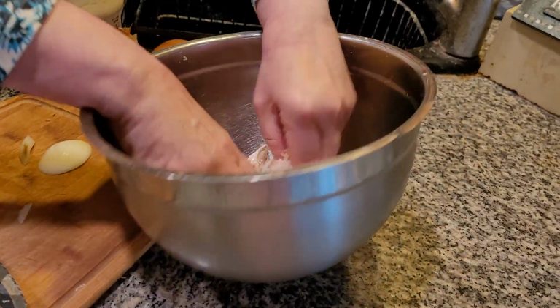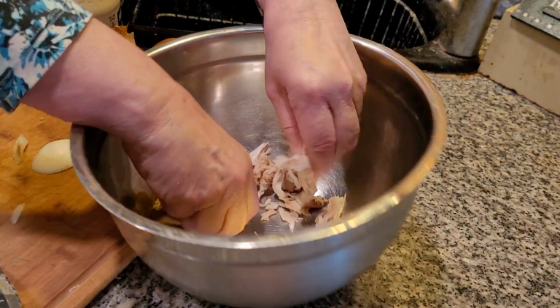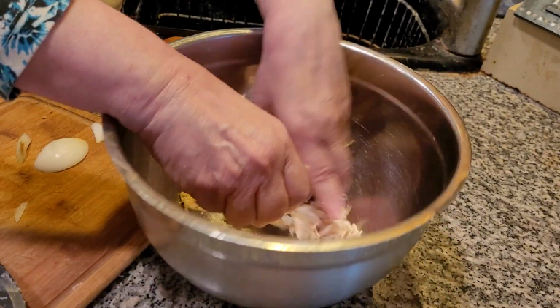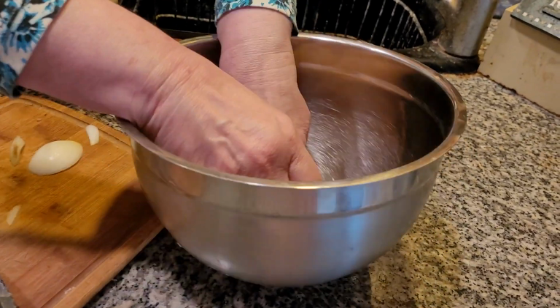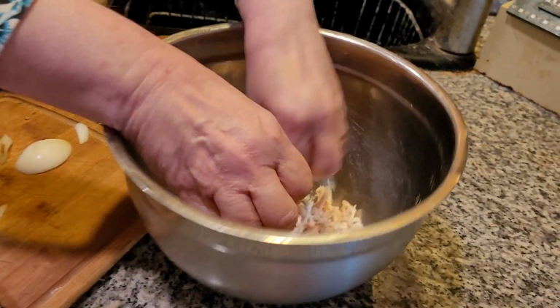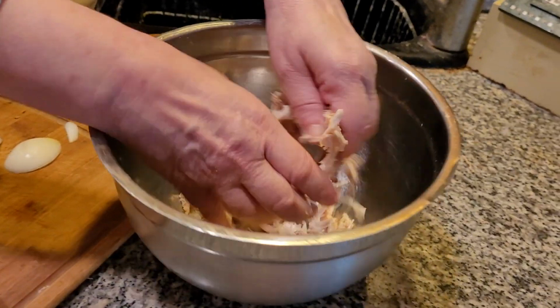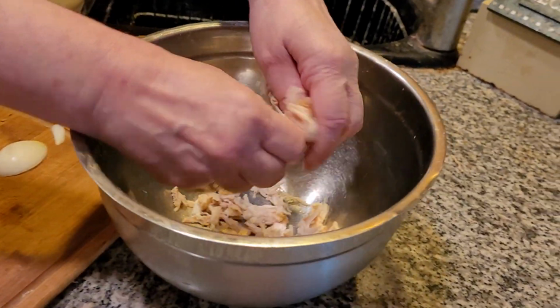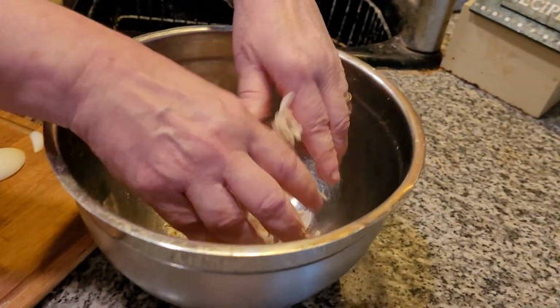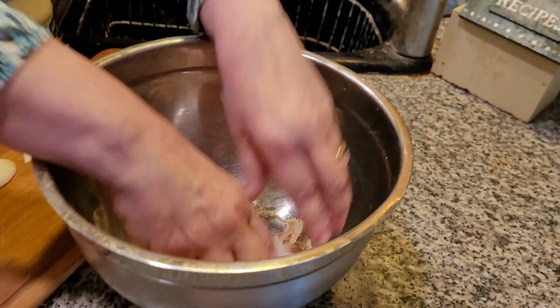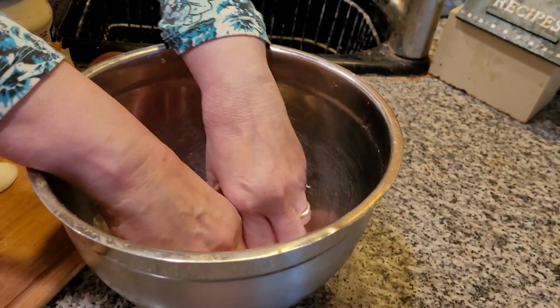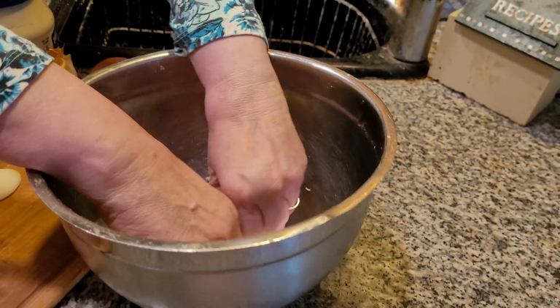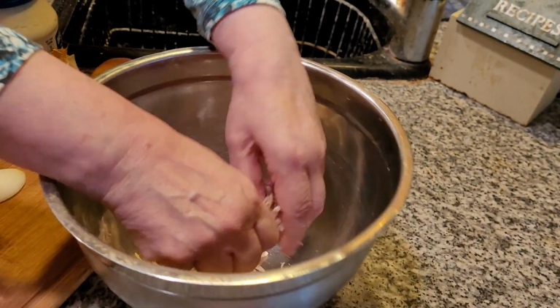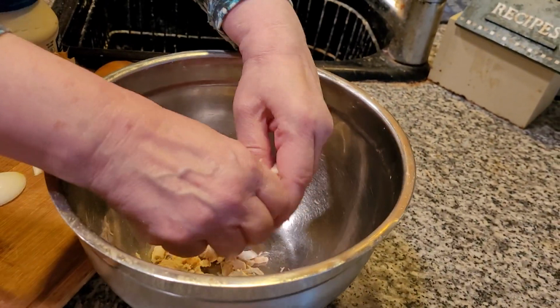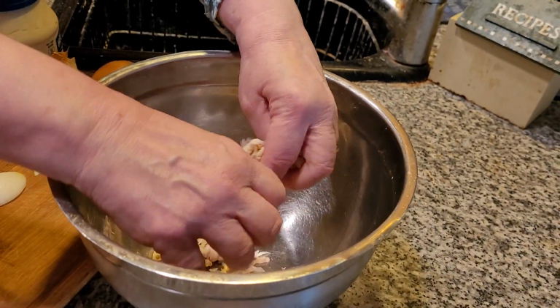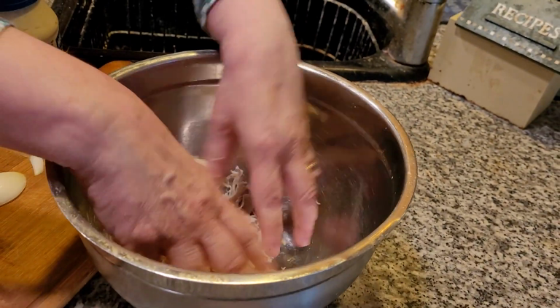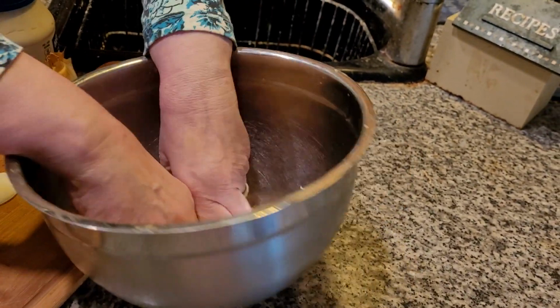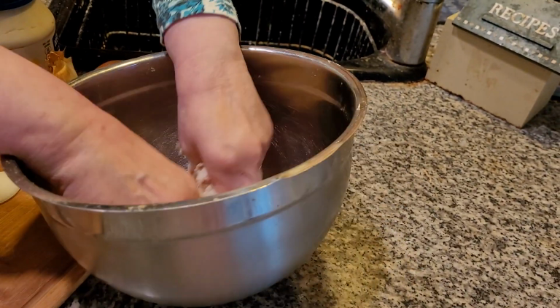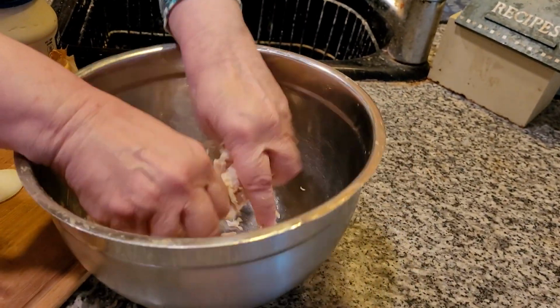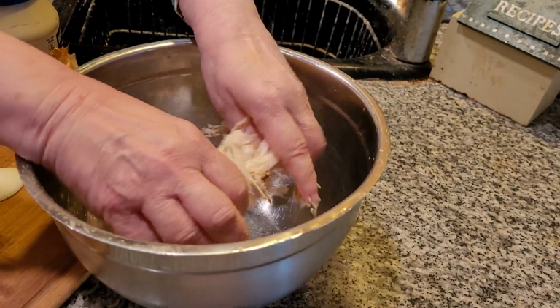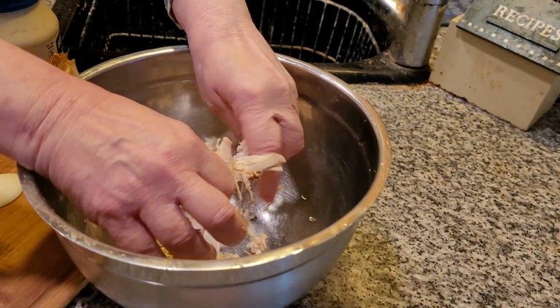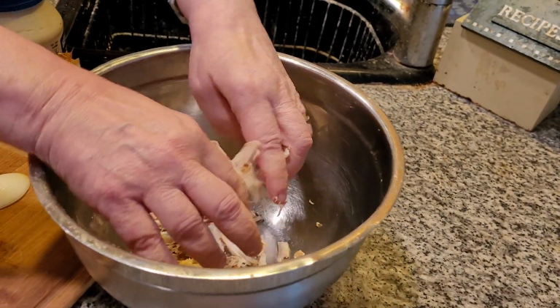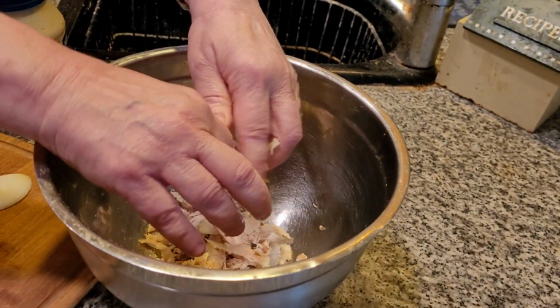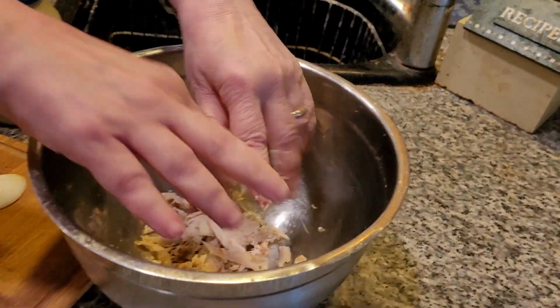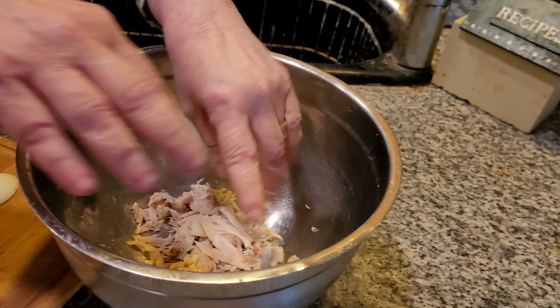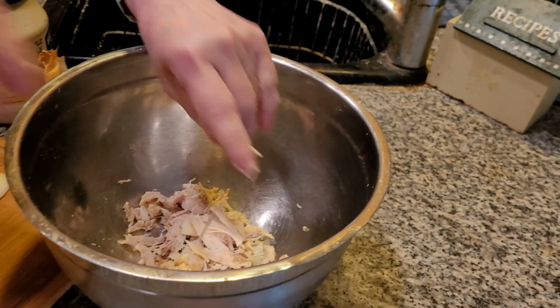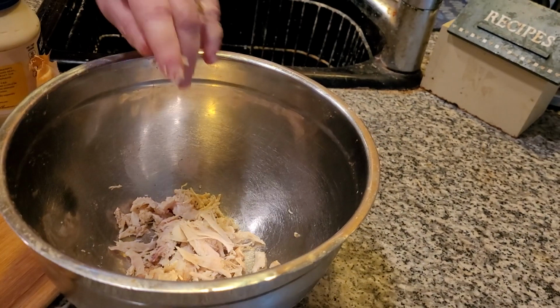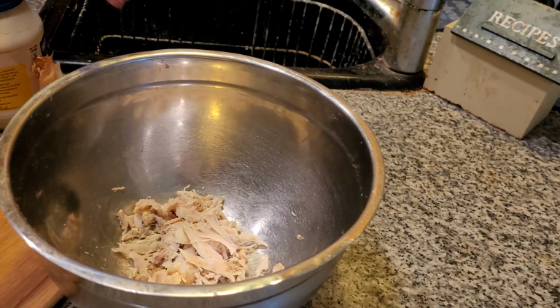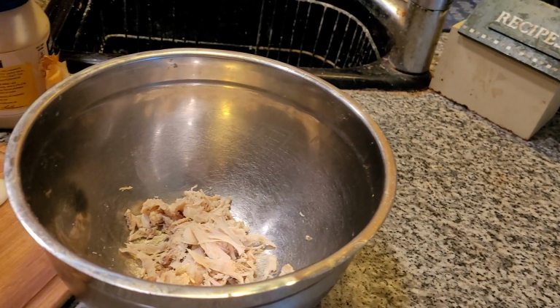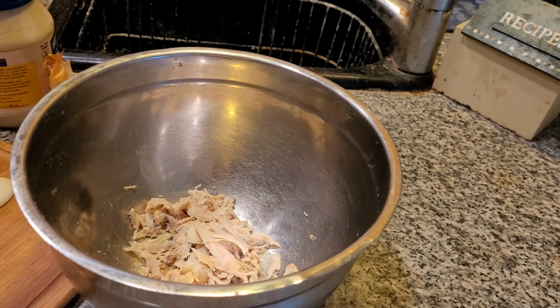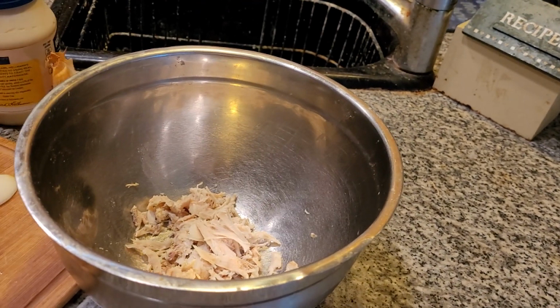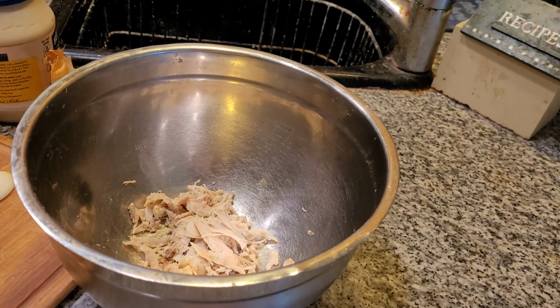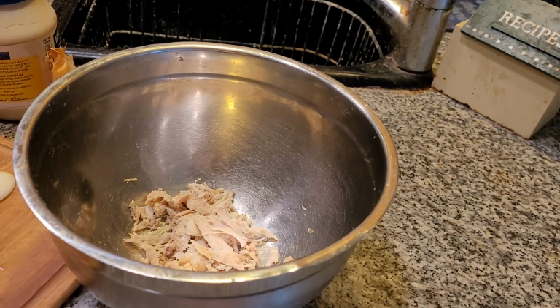I'm going to shred this — keep shredding it, folks. Then add some onion into this.